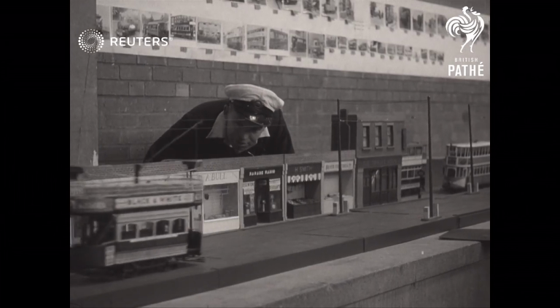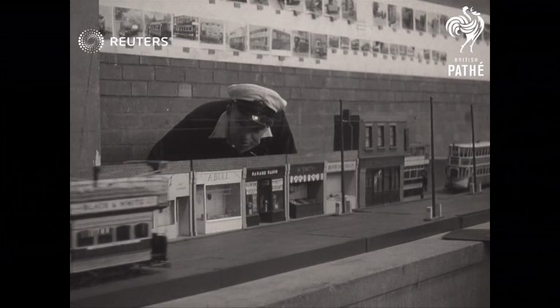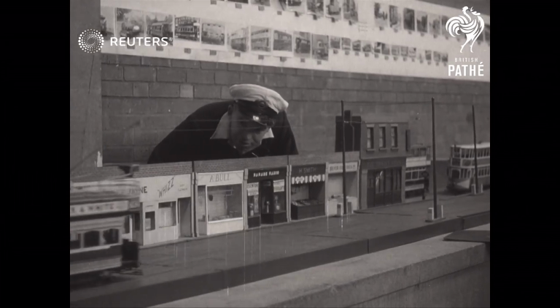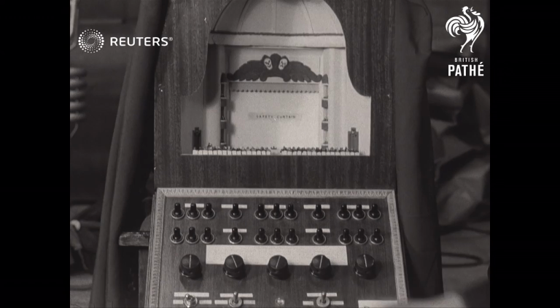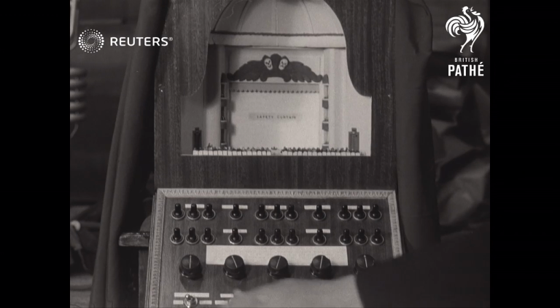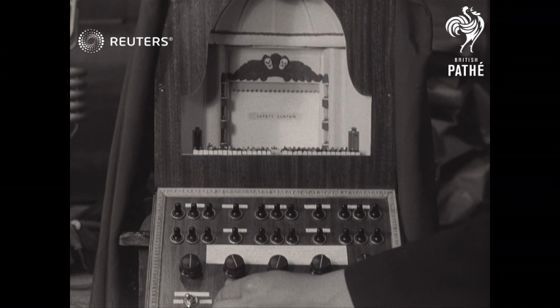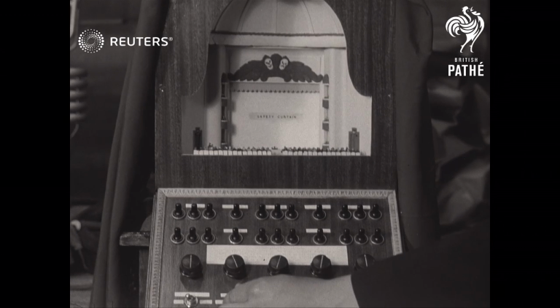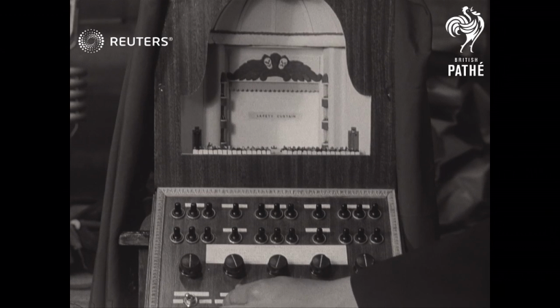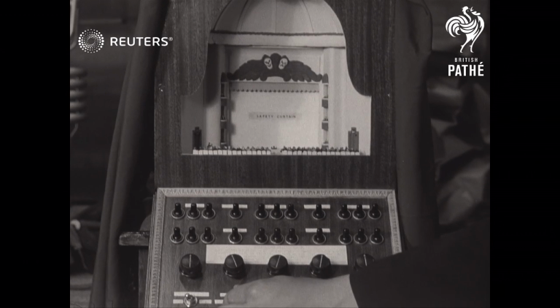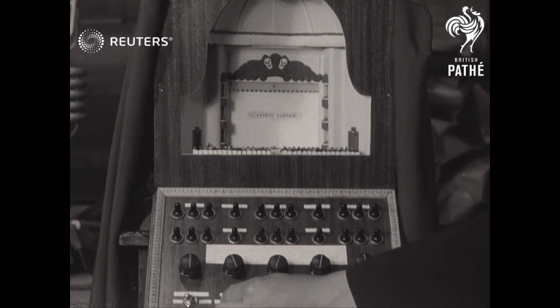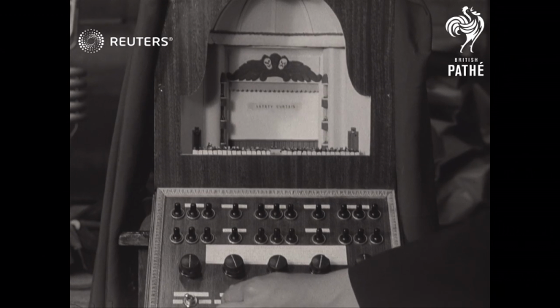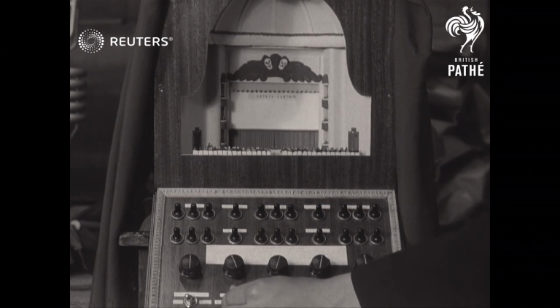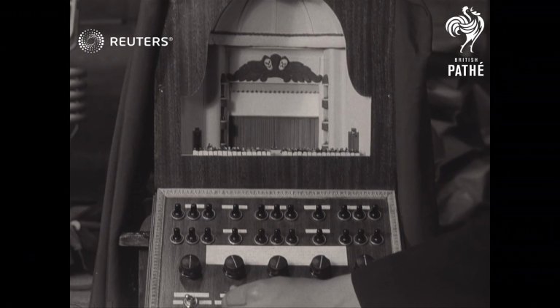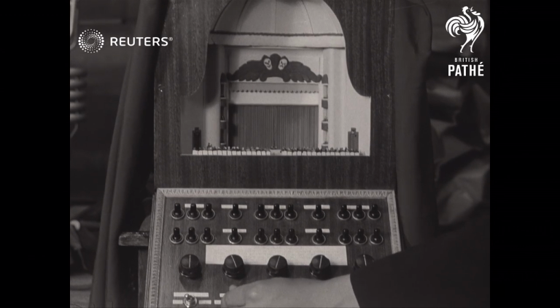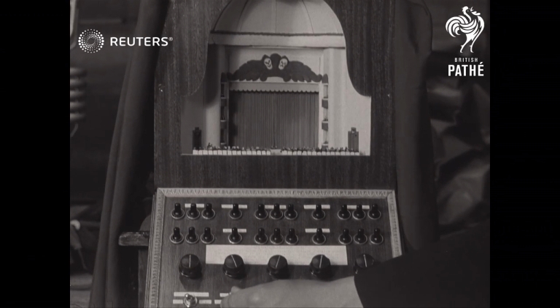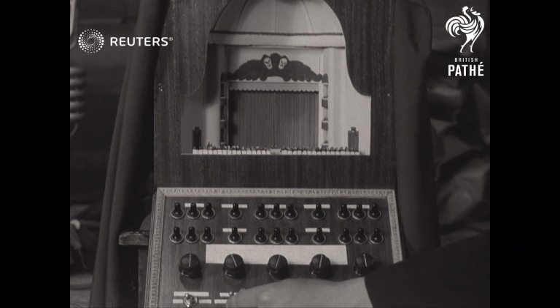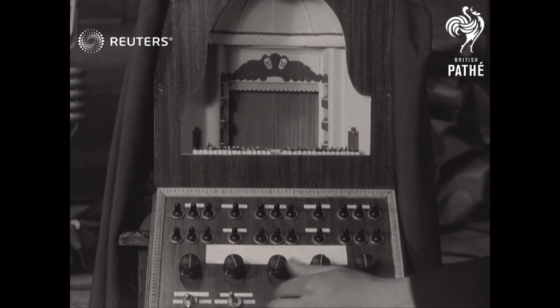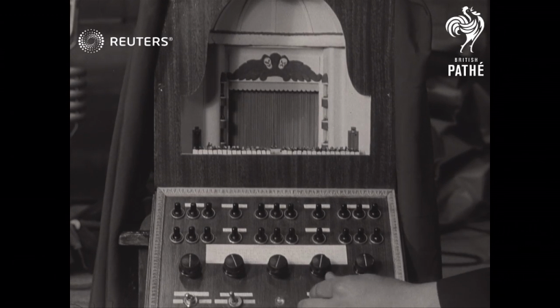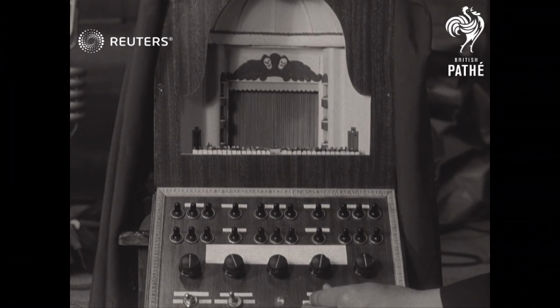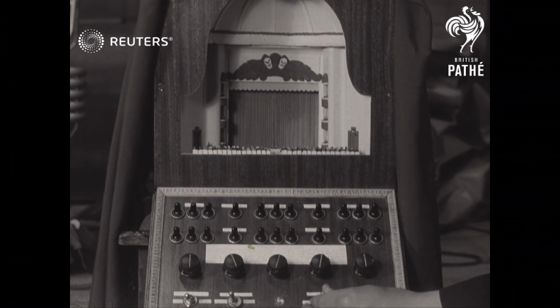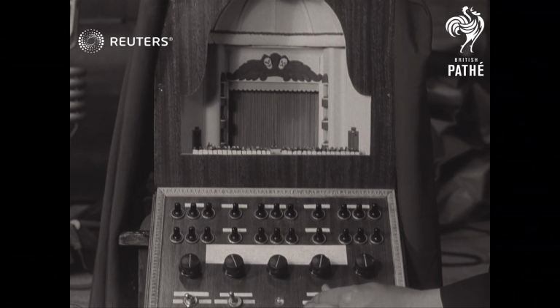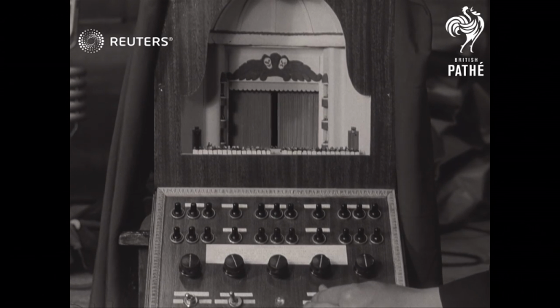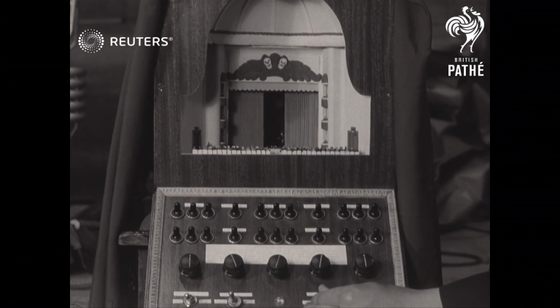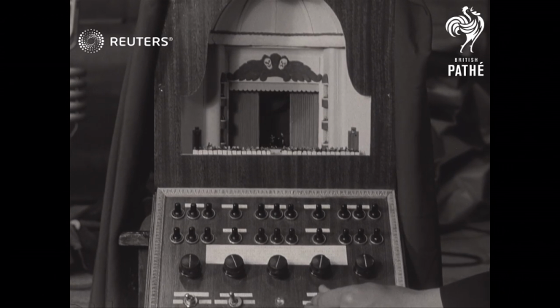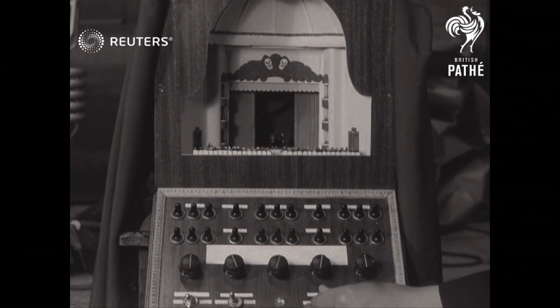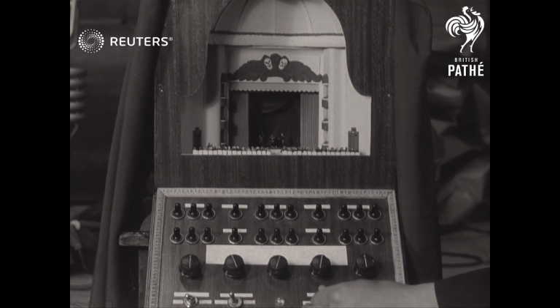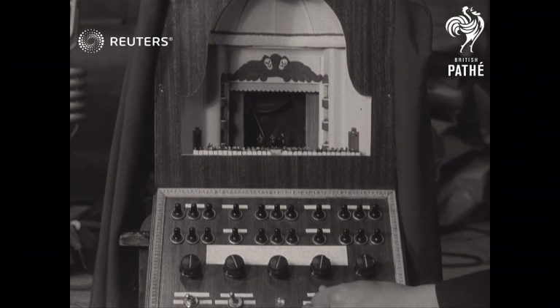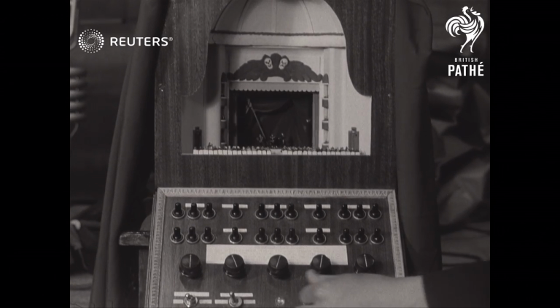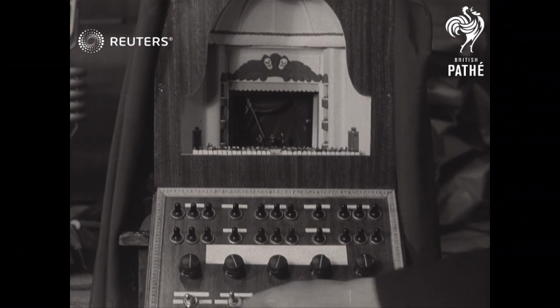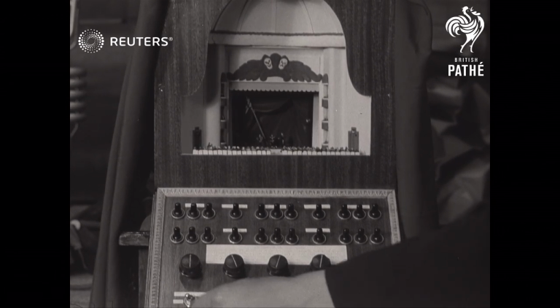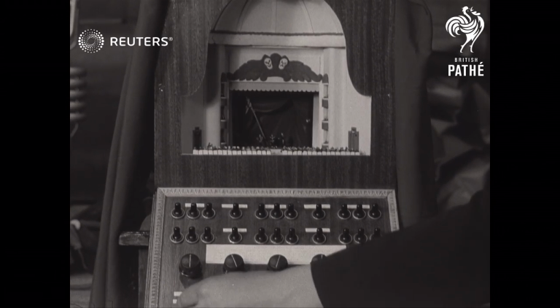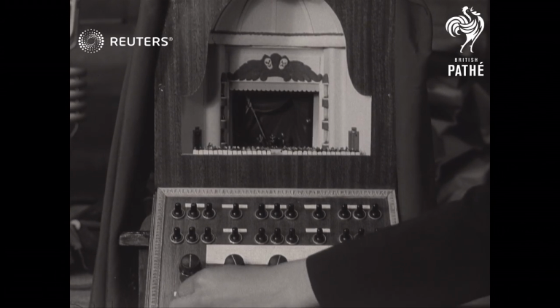For those whose tastes lie in the land of make-believe, here's an electrically controlled theatre complete in every detail.